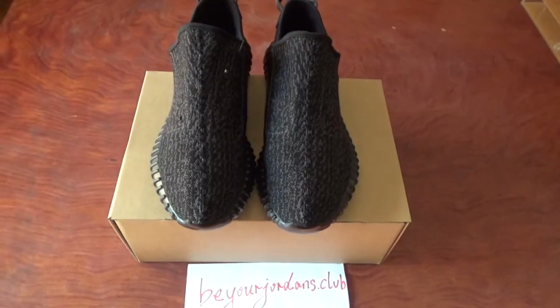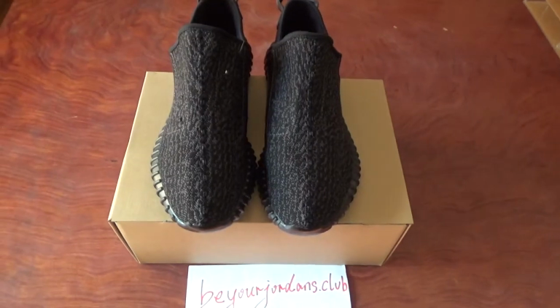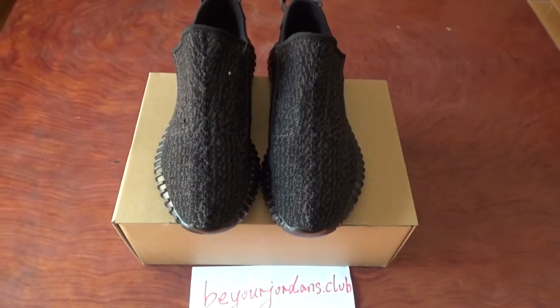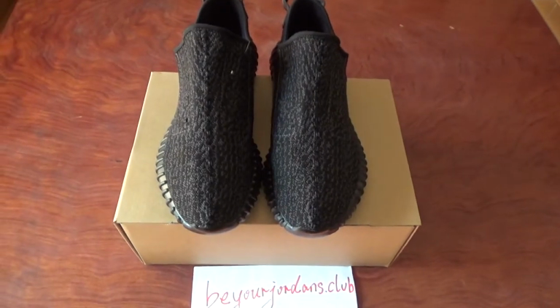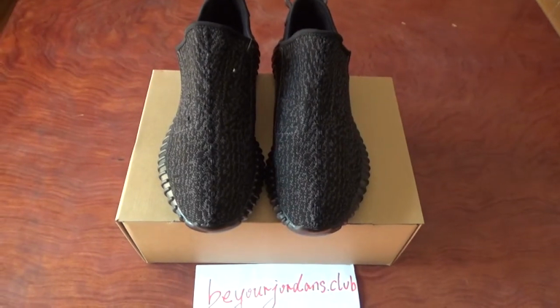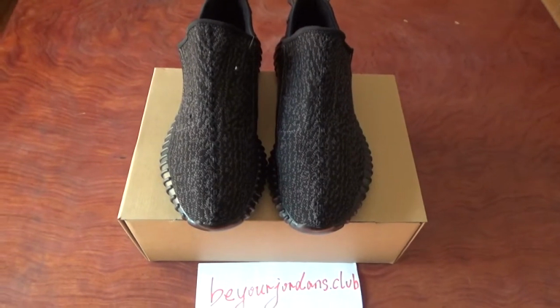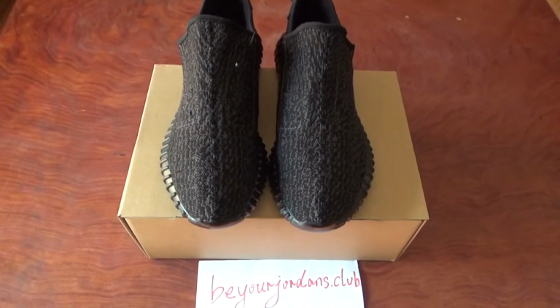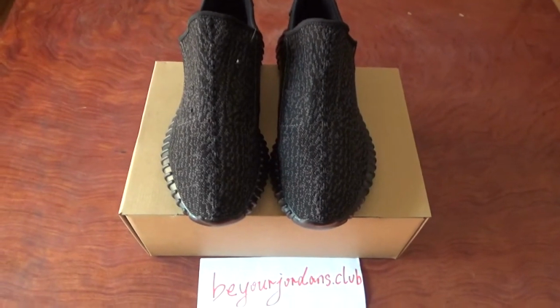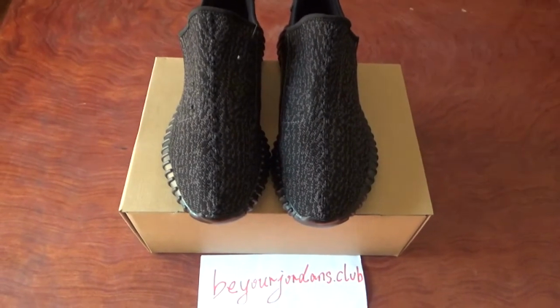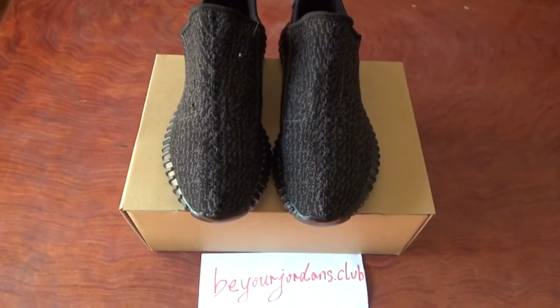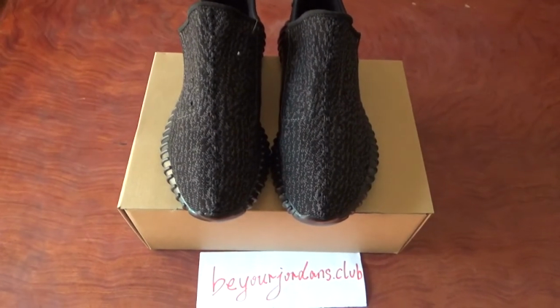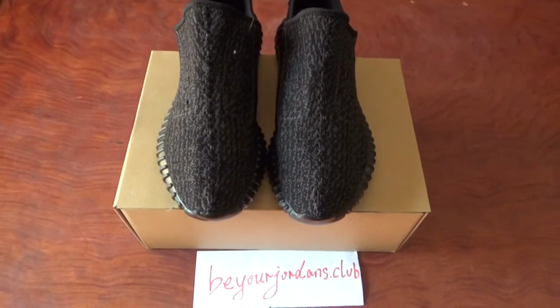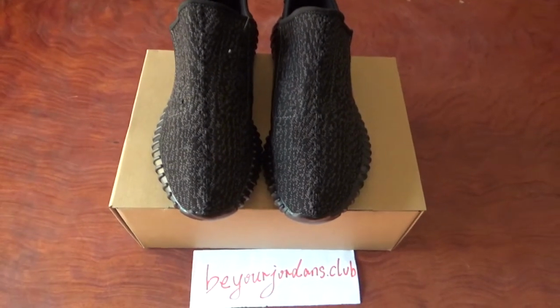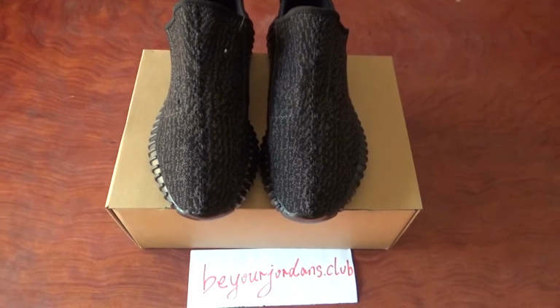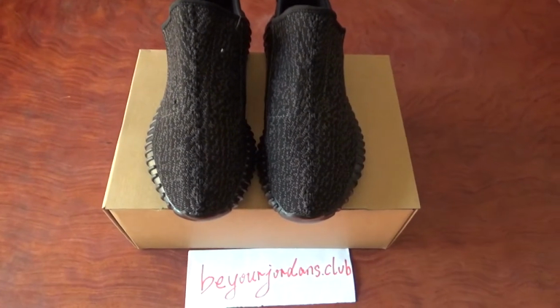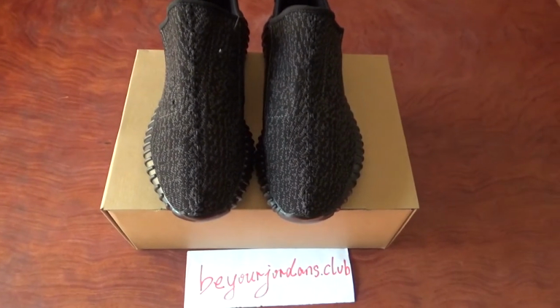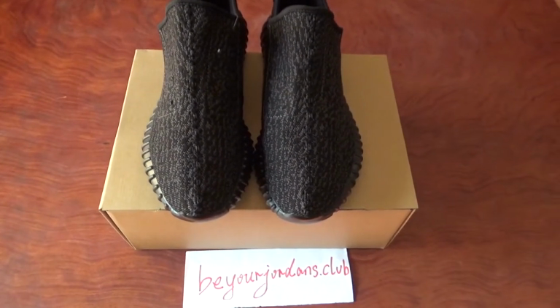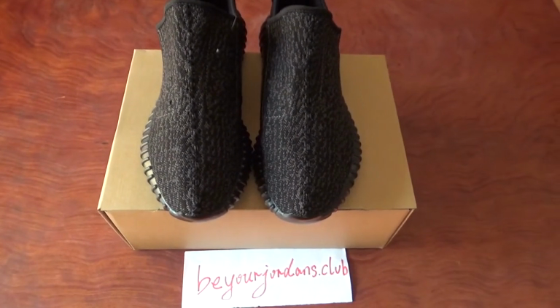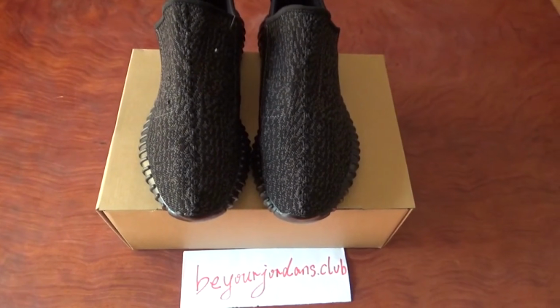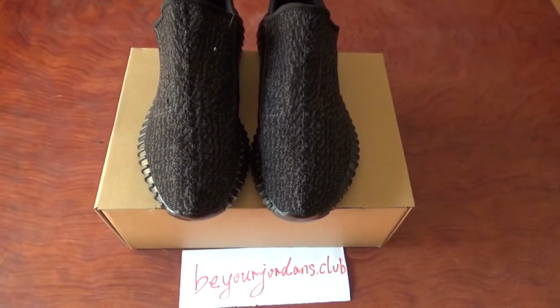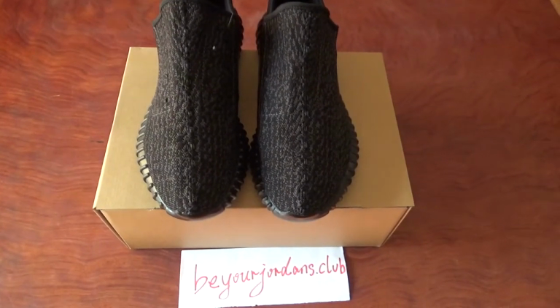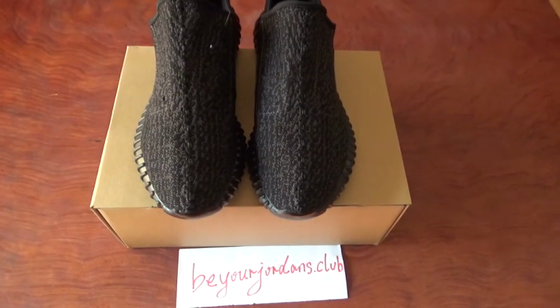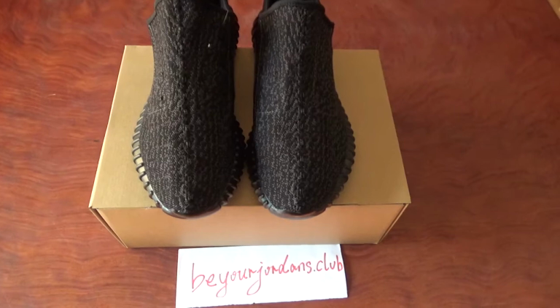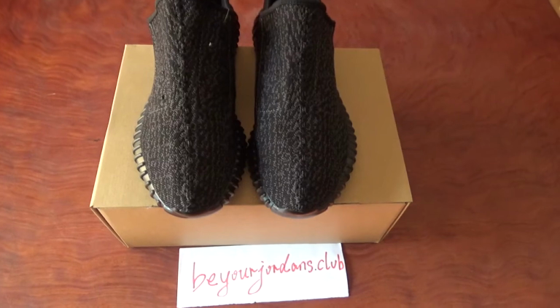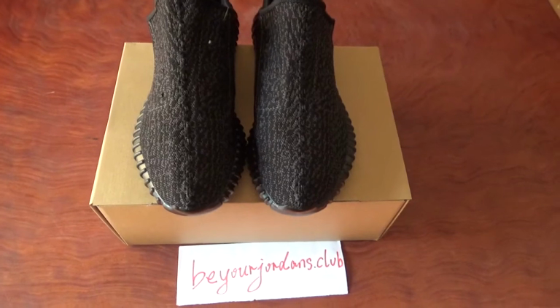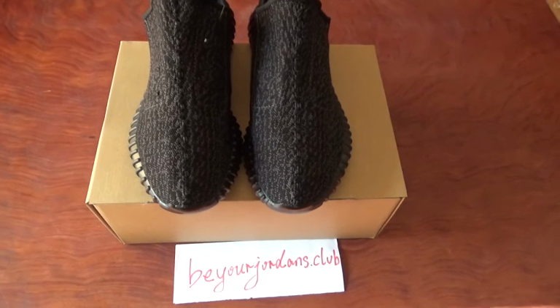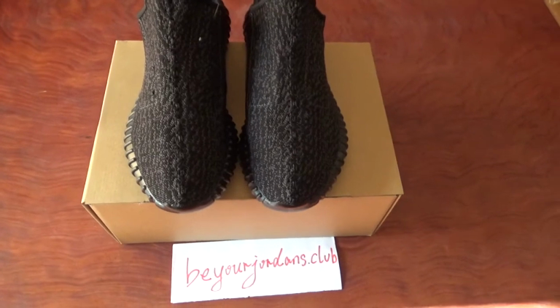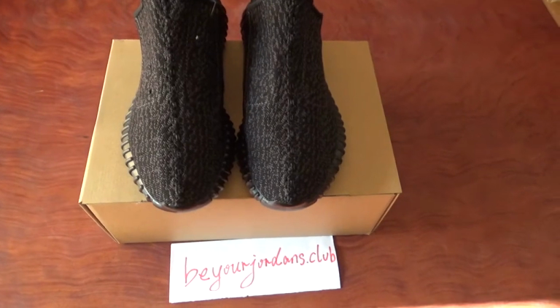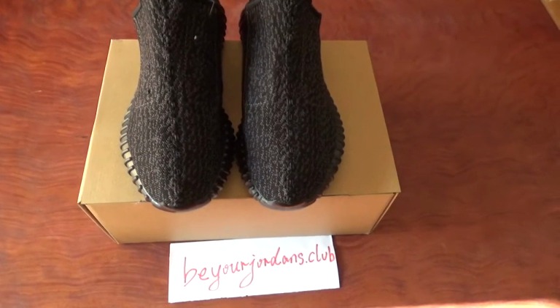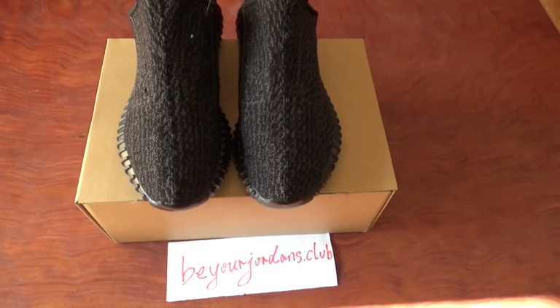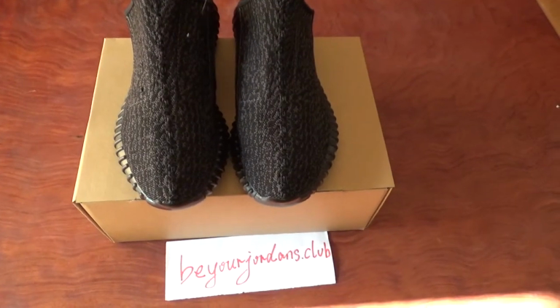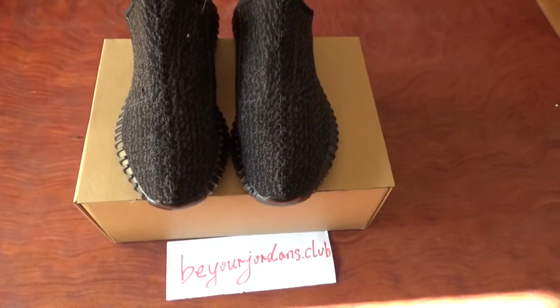Hello everyone, I'm Chile from Beorzen Stock Club. You can check the source here.